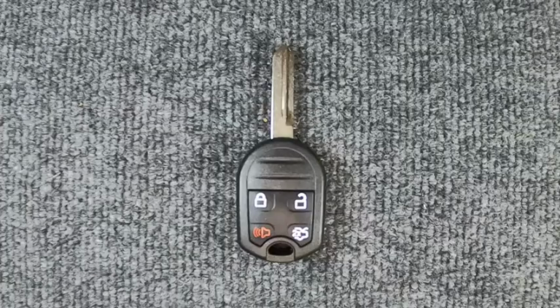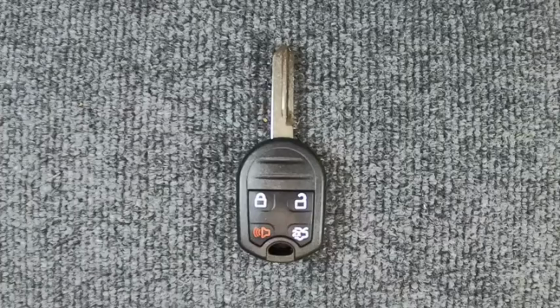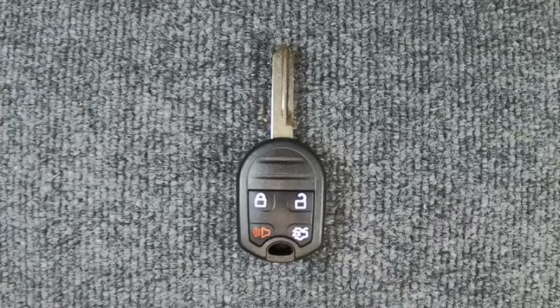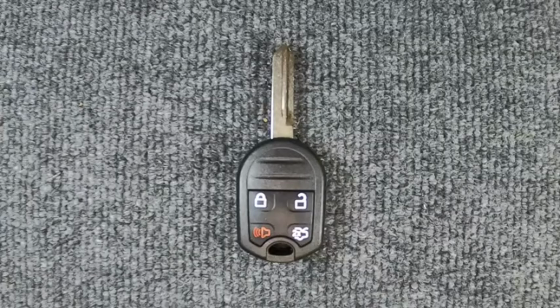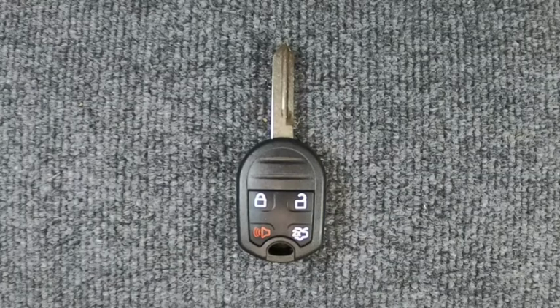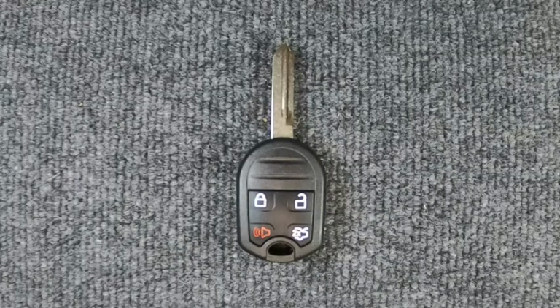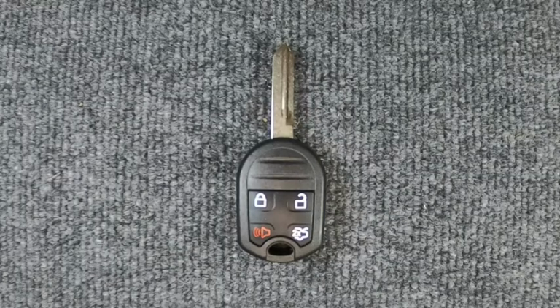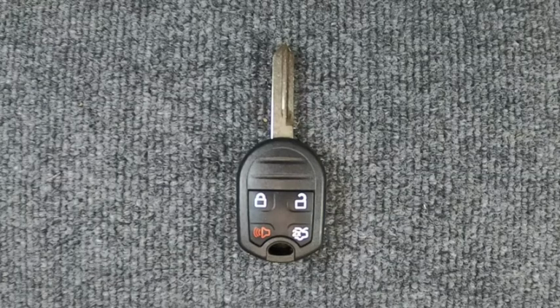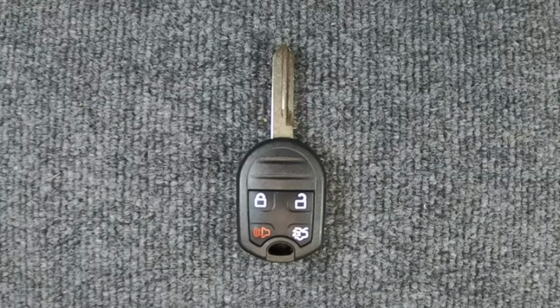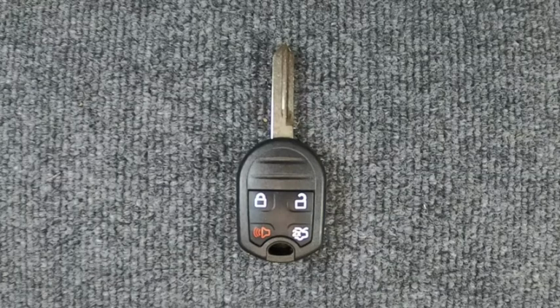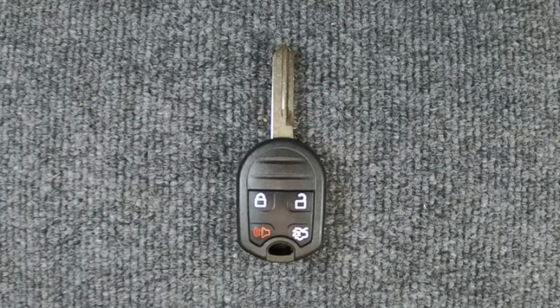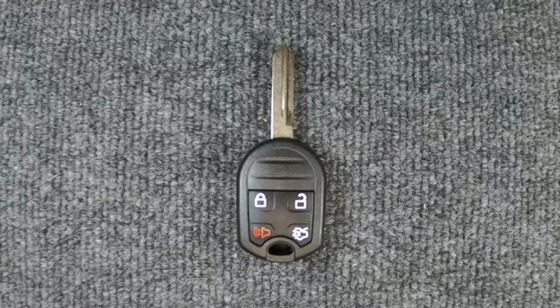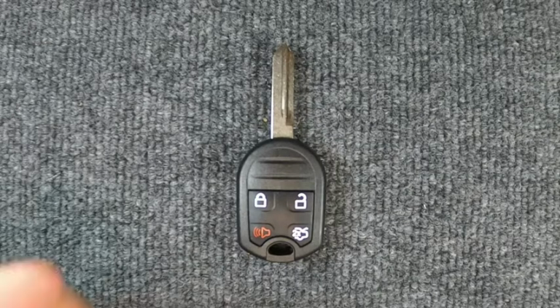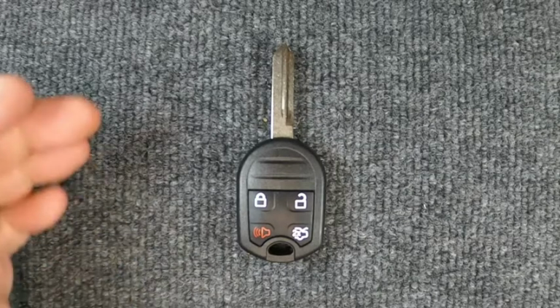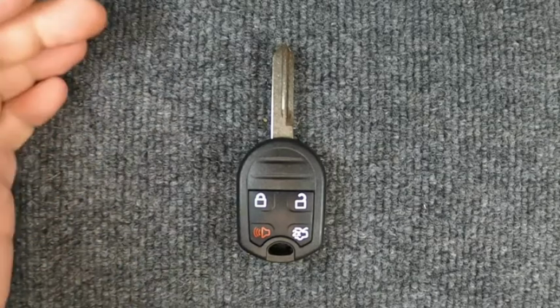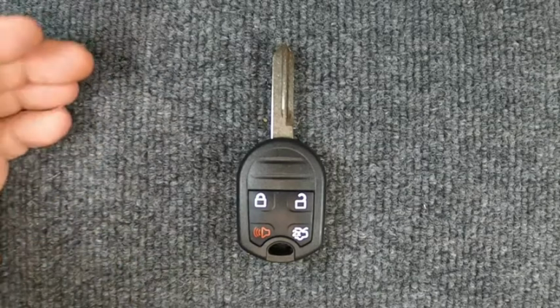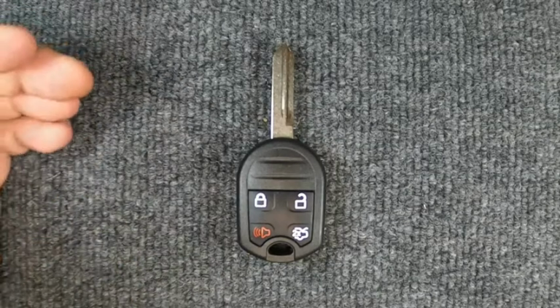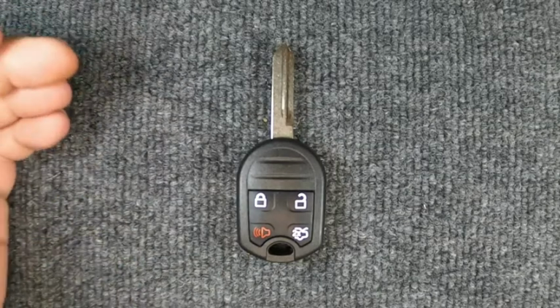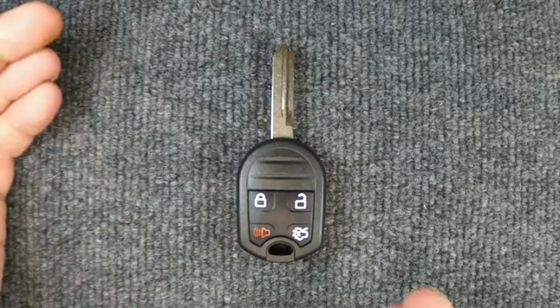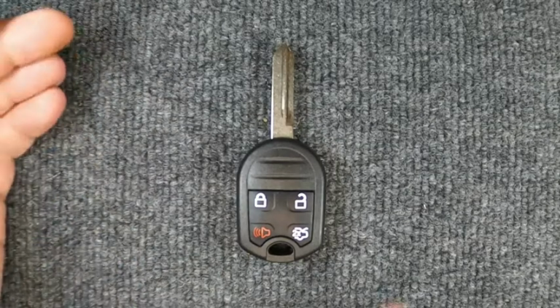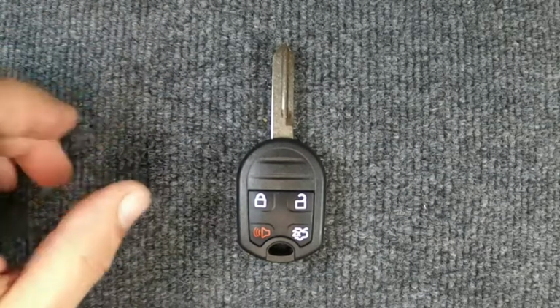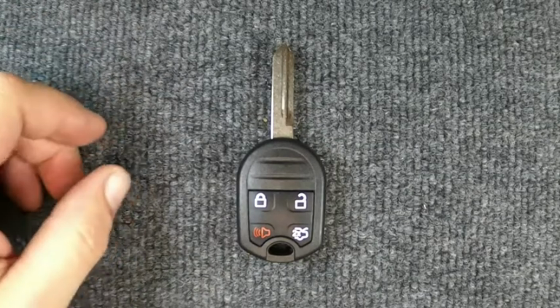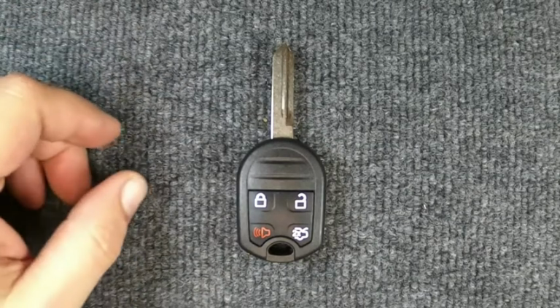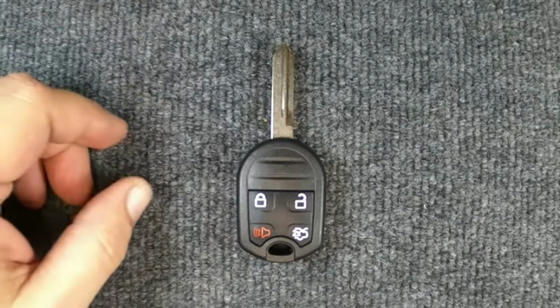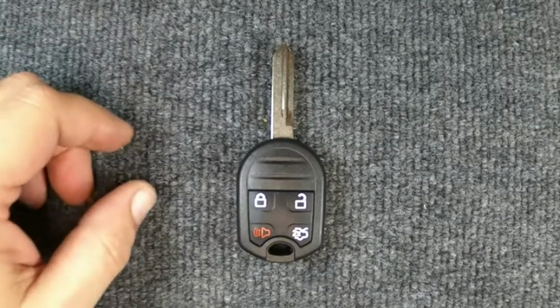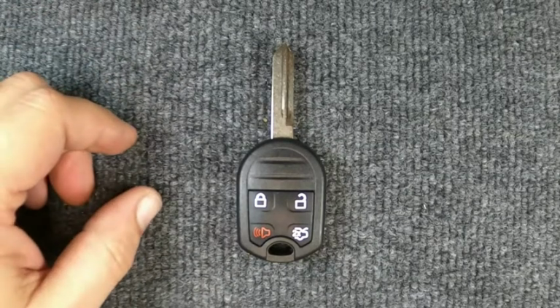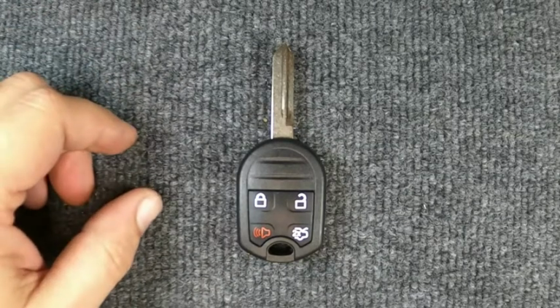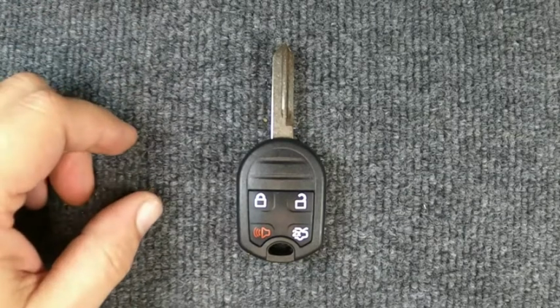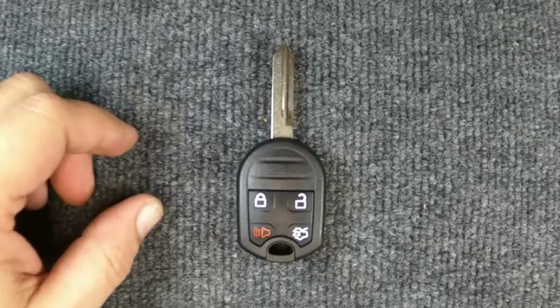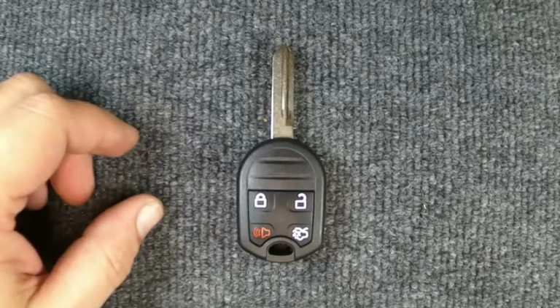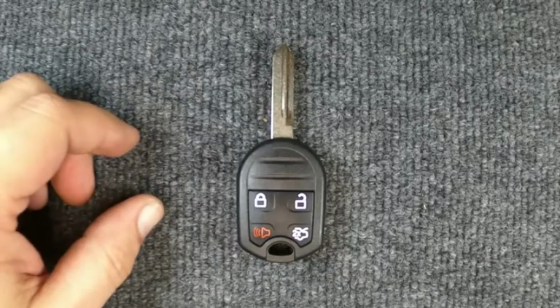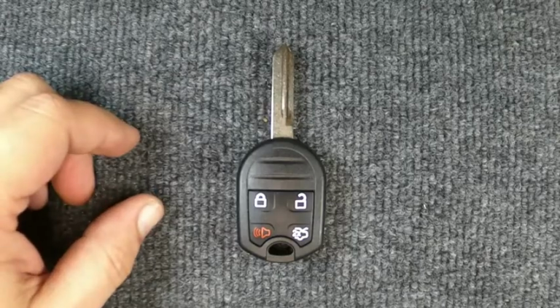Hey, it's Sgt. Locksmith here. We're going to actually change the battery on our four-button remote head key here.